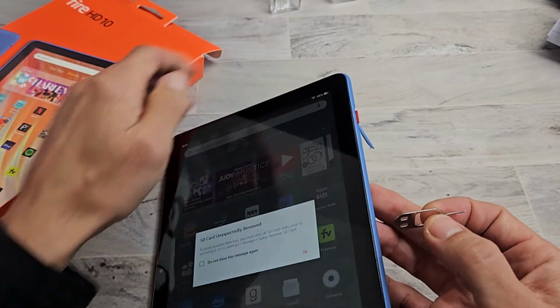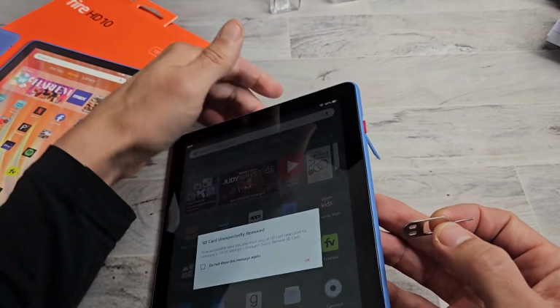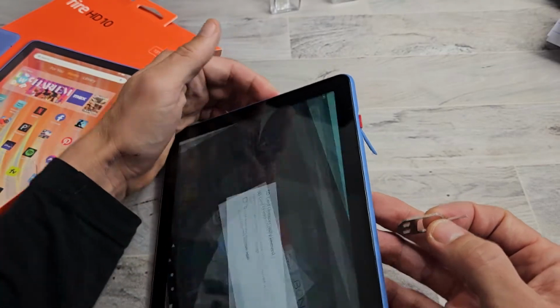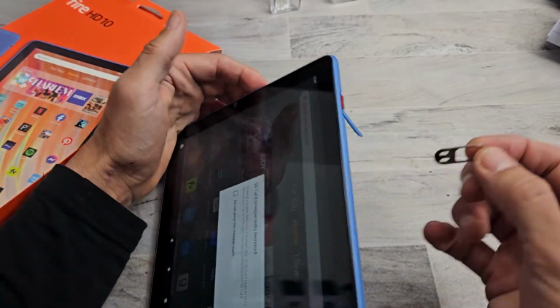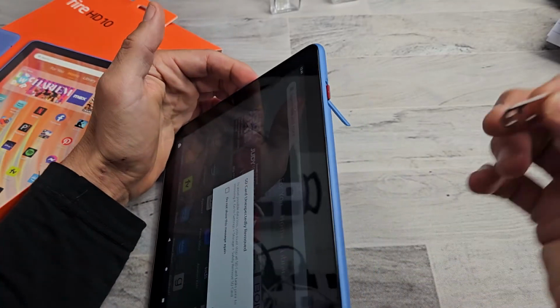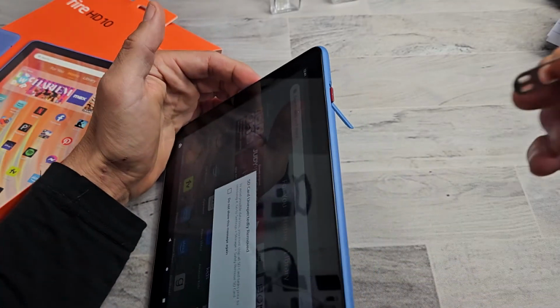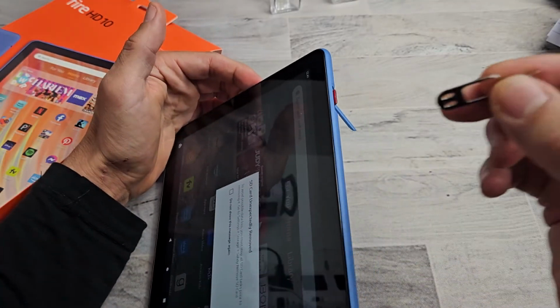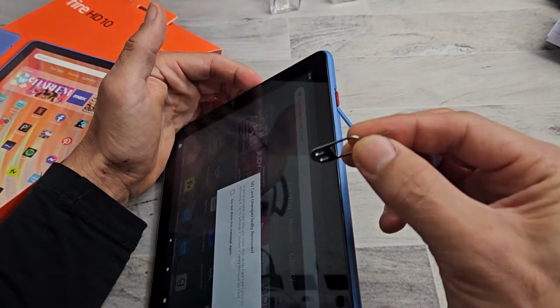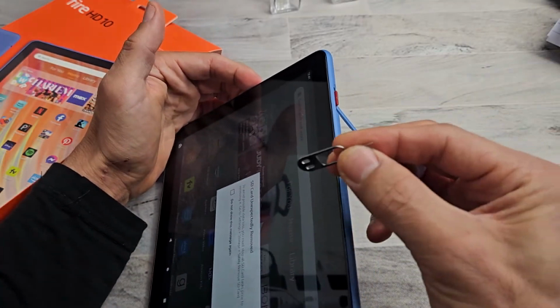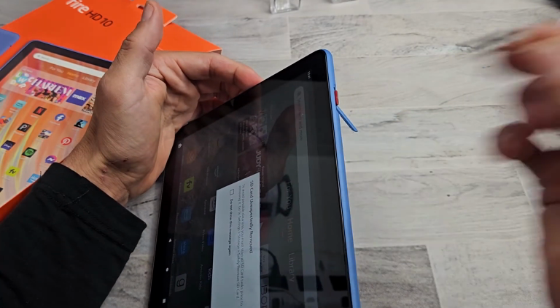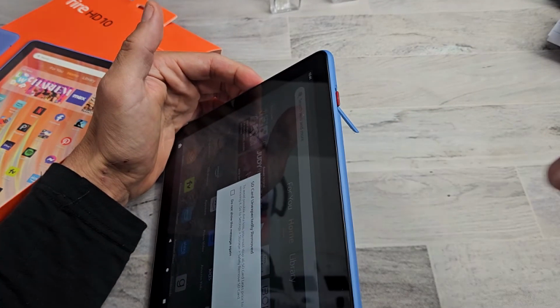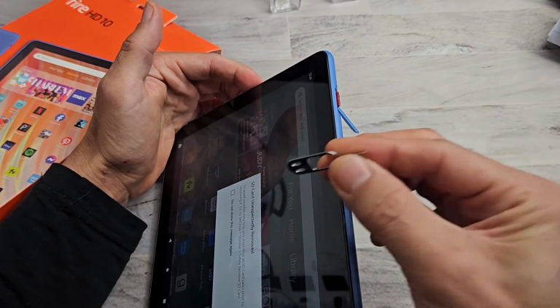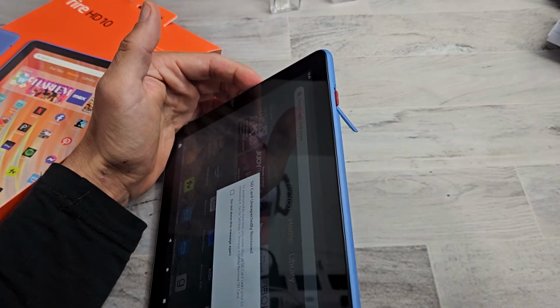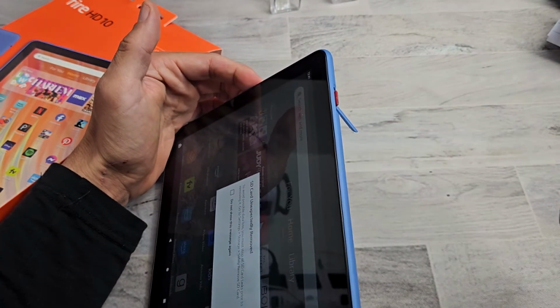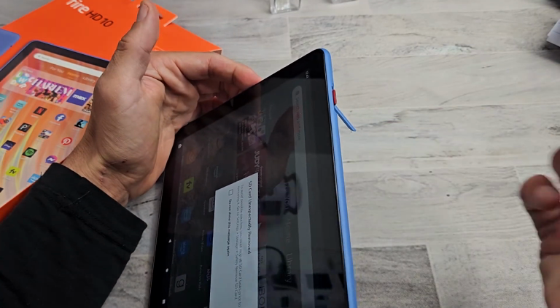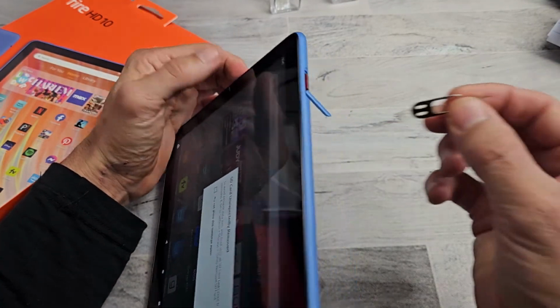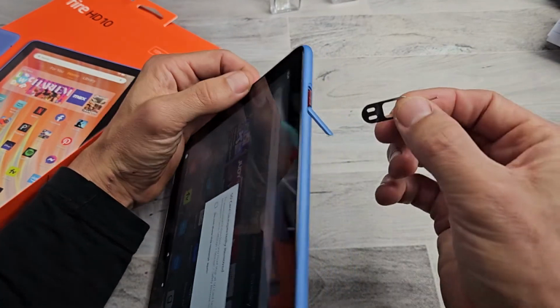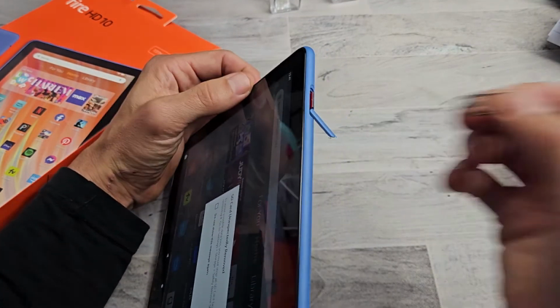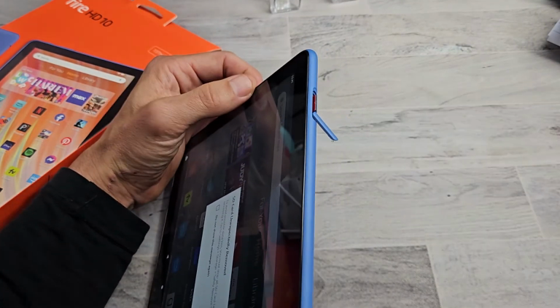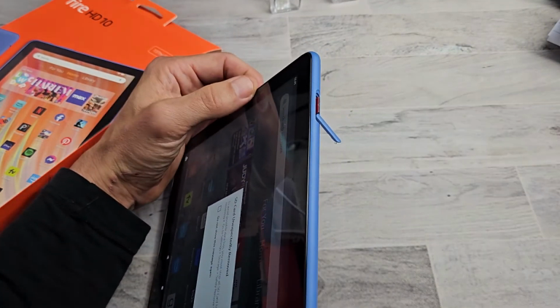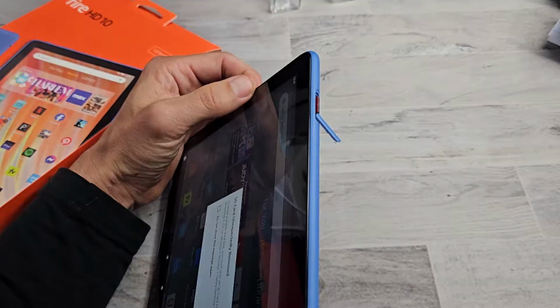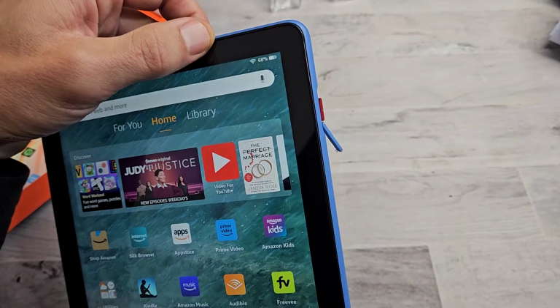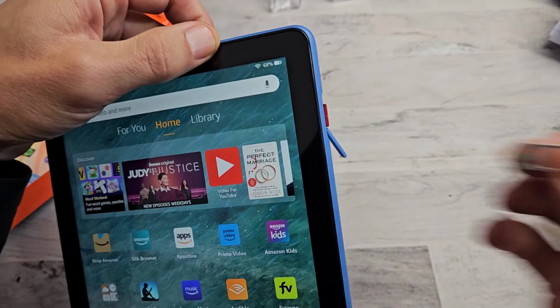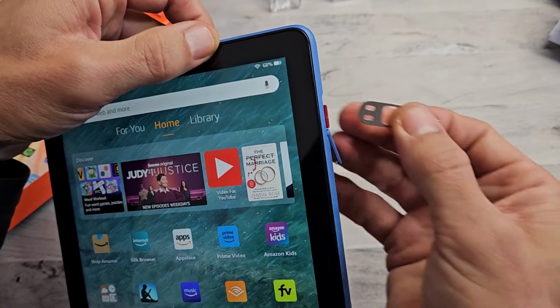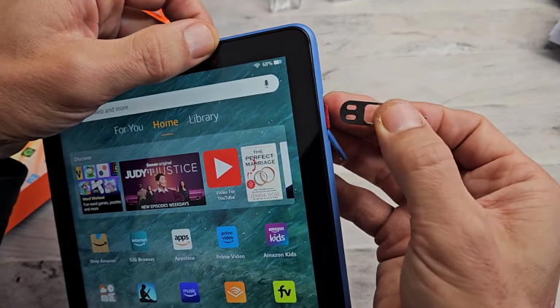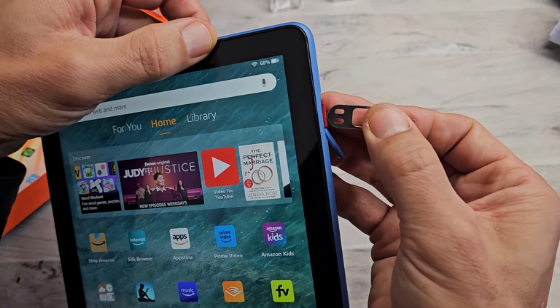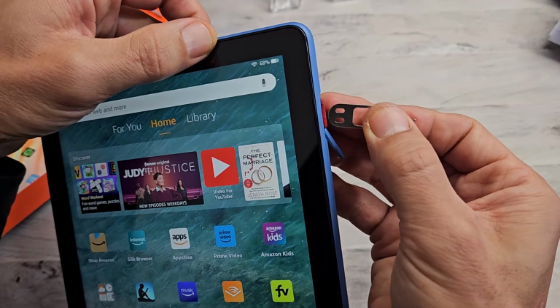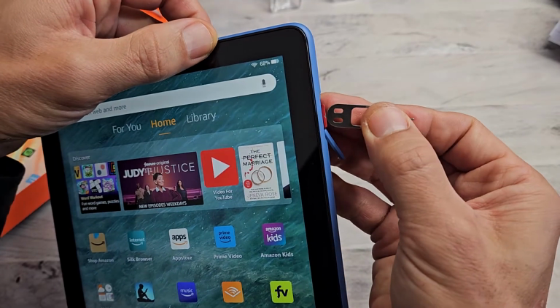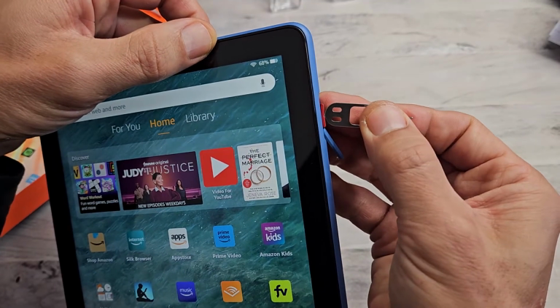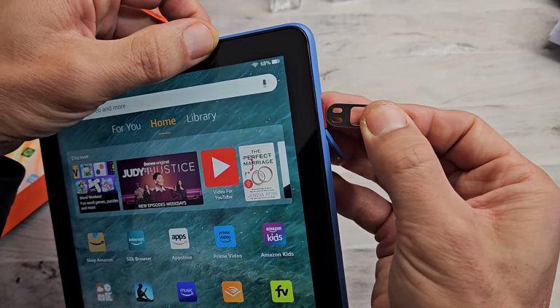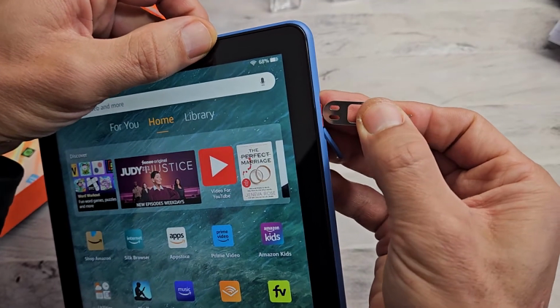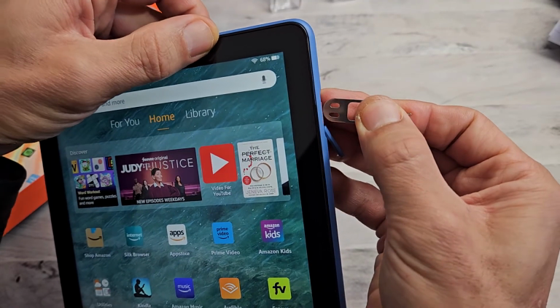Also, when you eject you need to press down and it's spring-loaded — it'll pop out a little bit. This is how I have to do it because I have nubs.